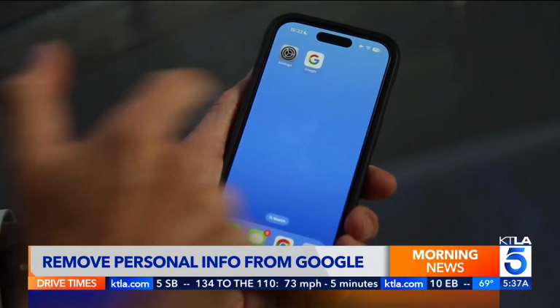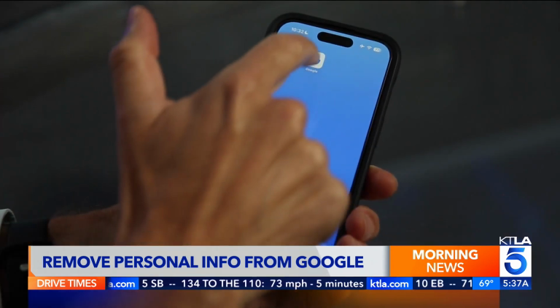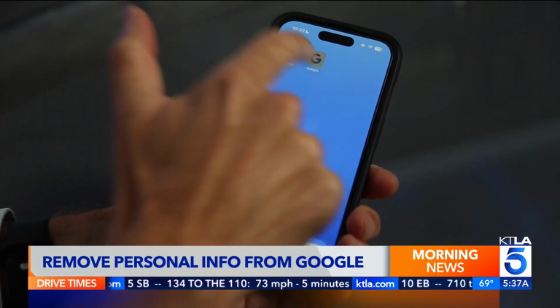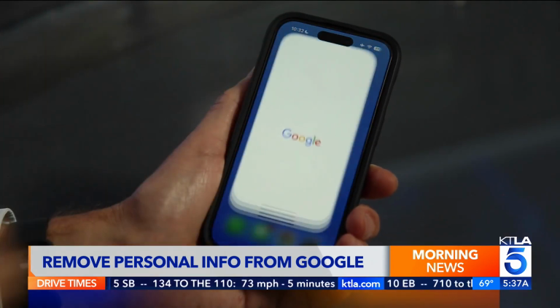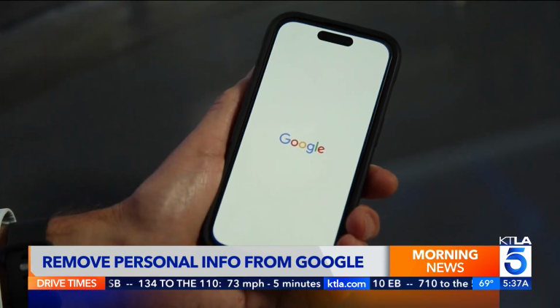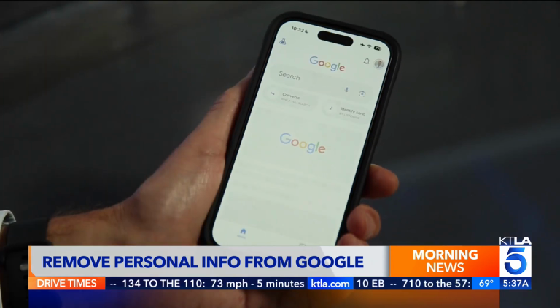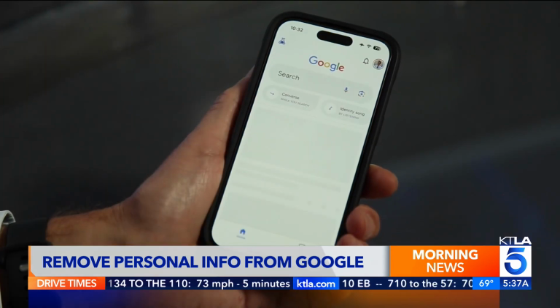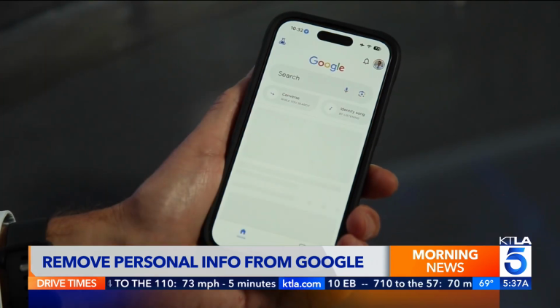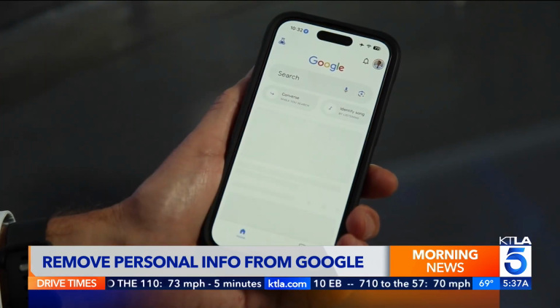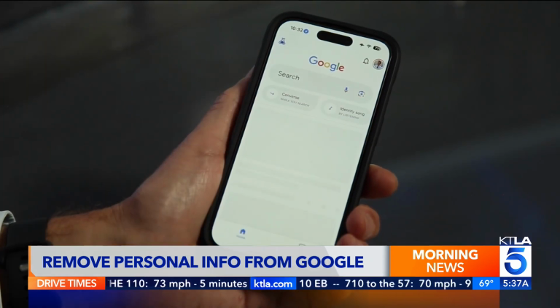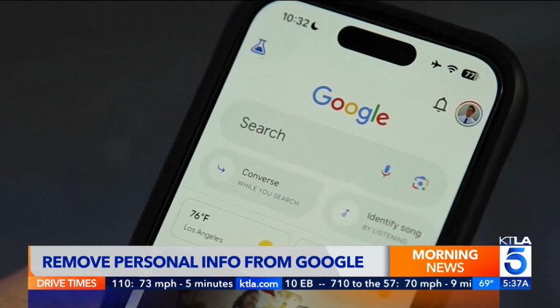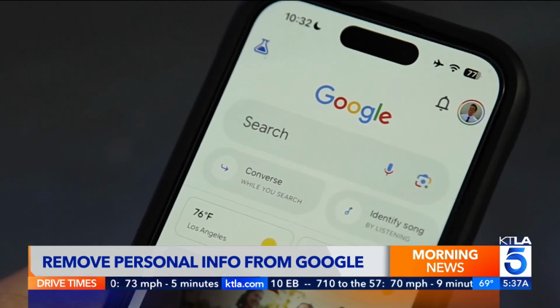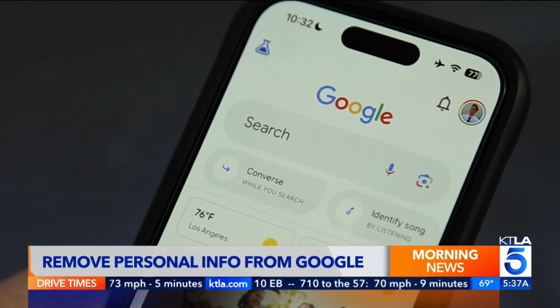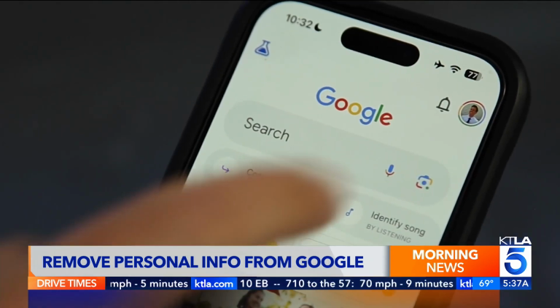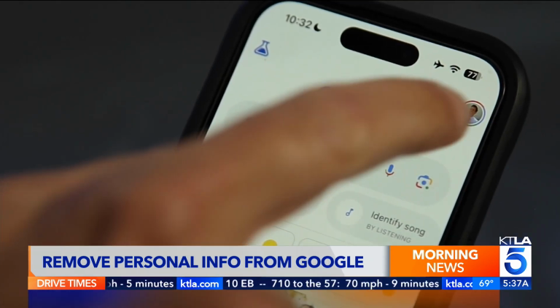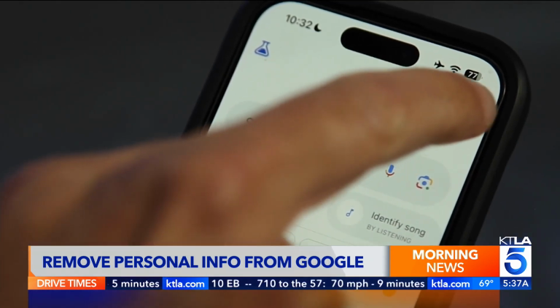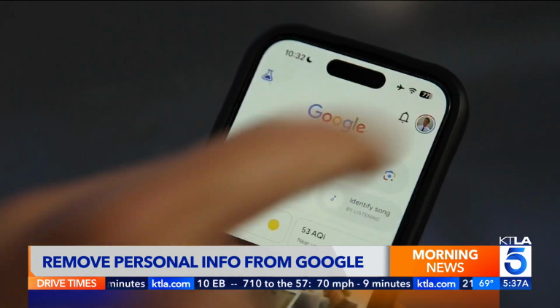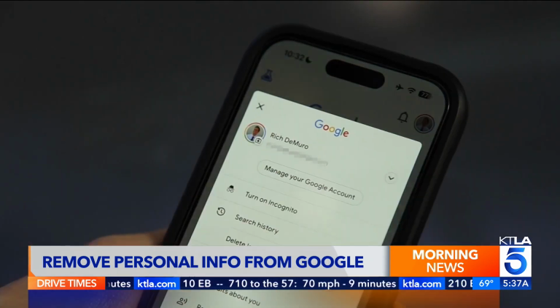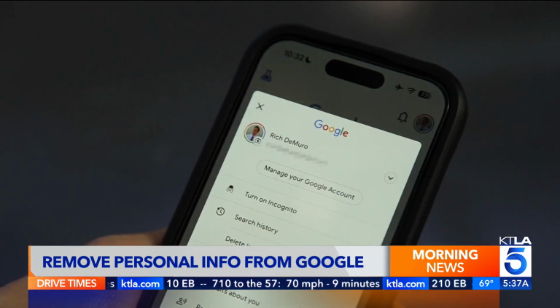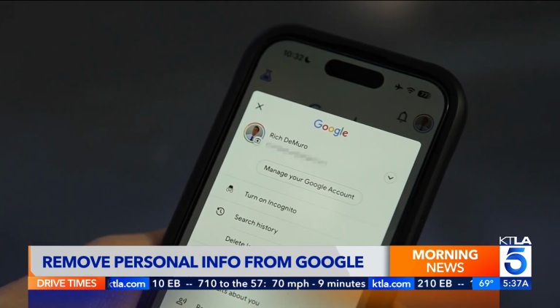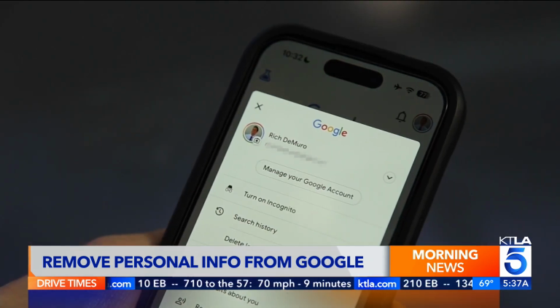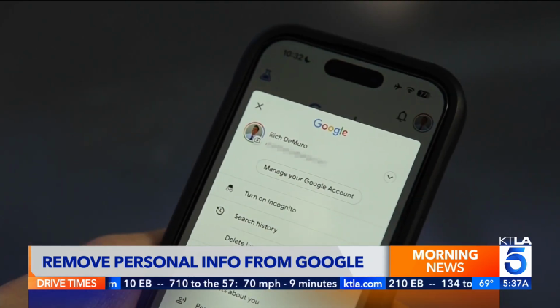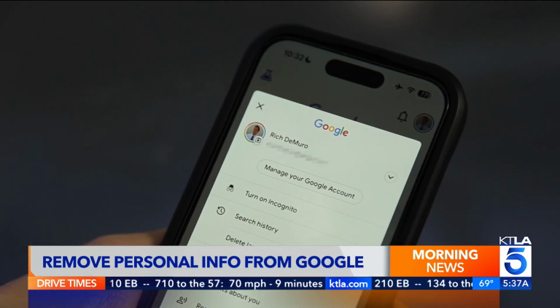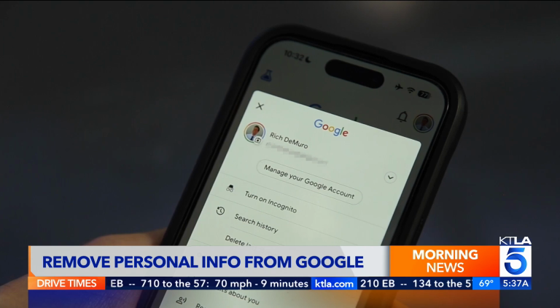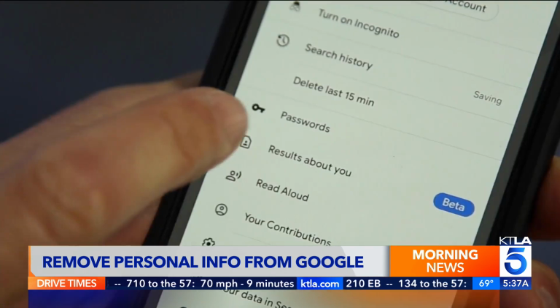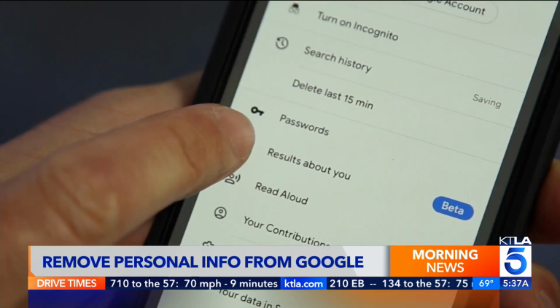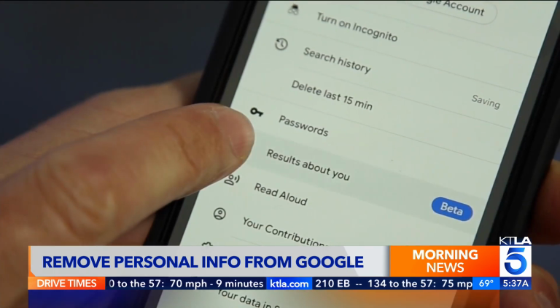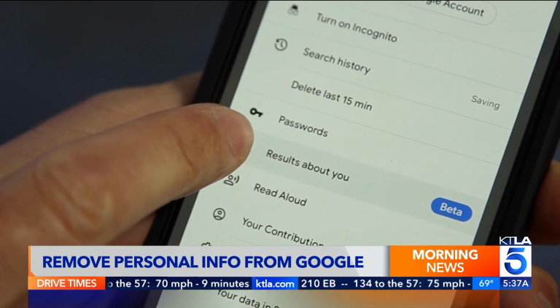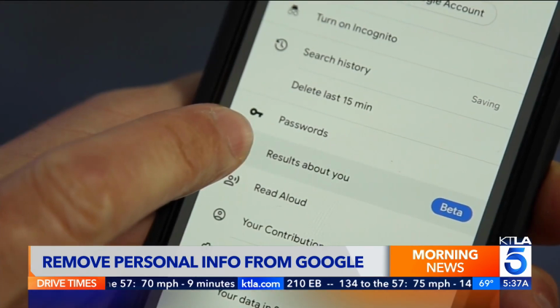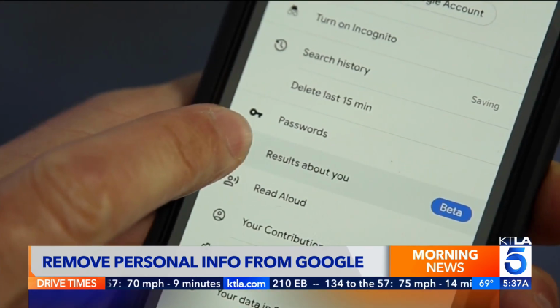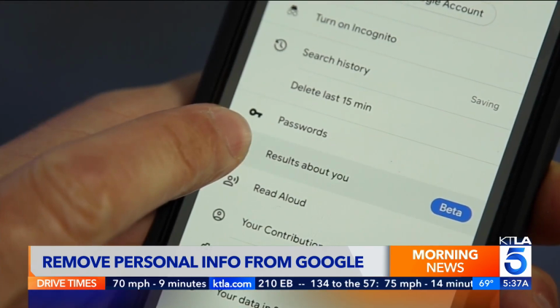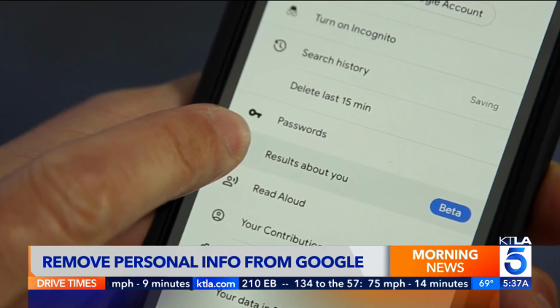To sign up, open the Google app on your phone, tap your profile icon in the upper right-hand corner, and tap Results About You.